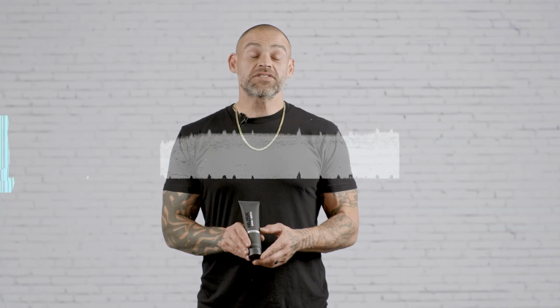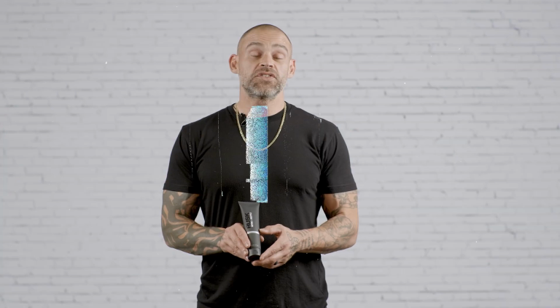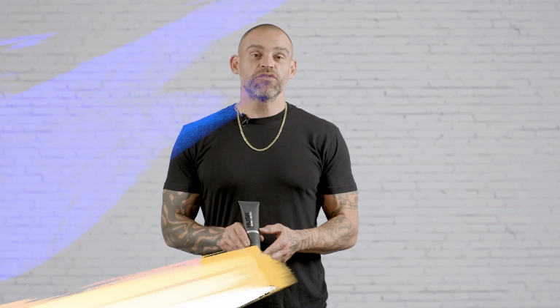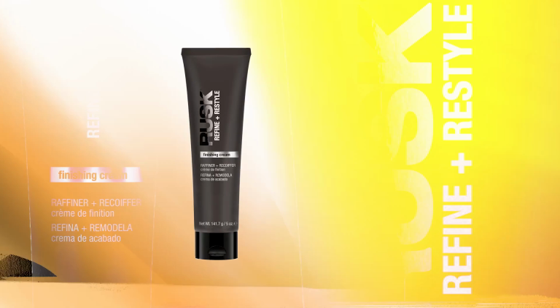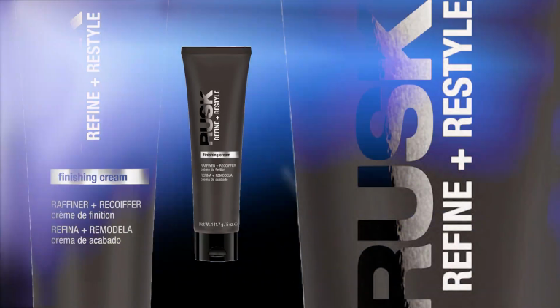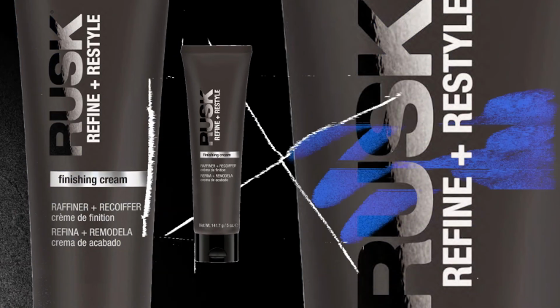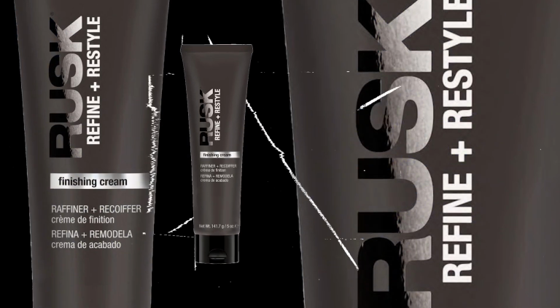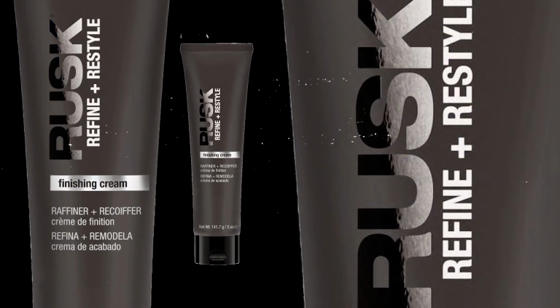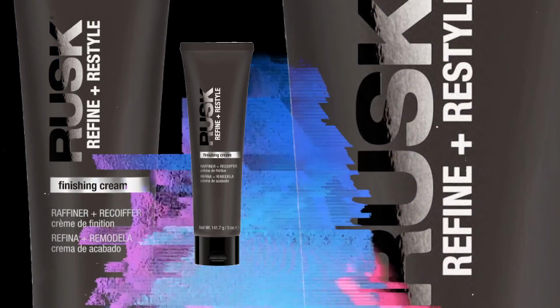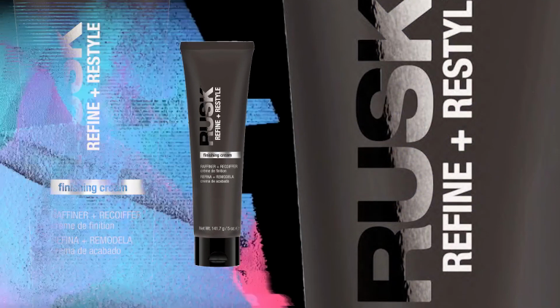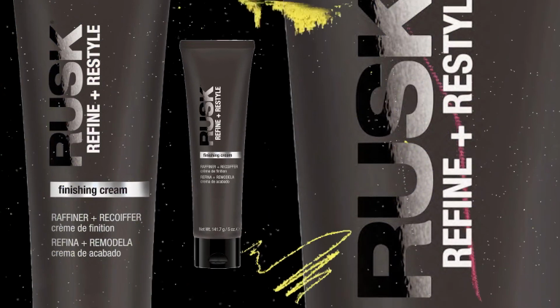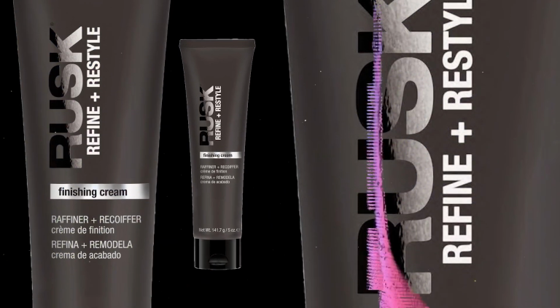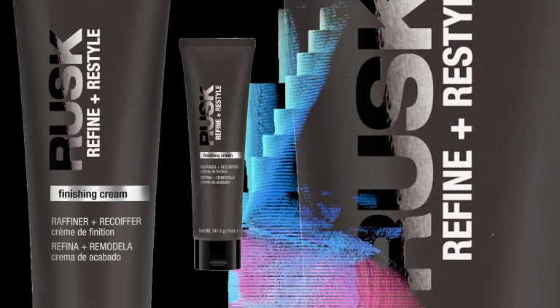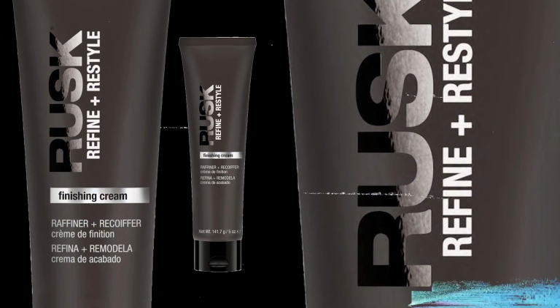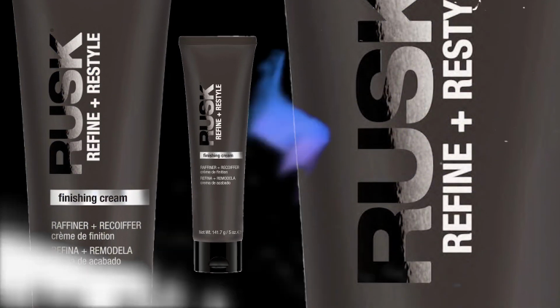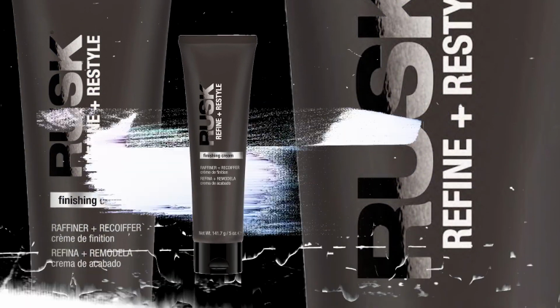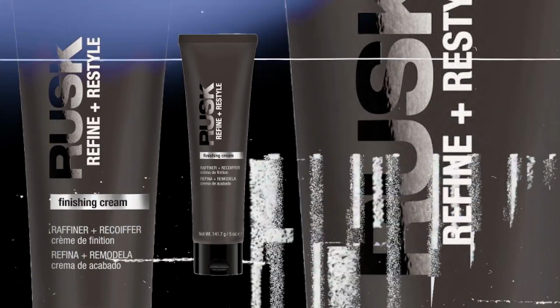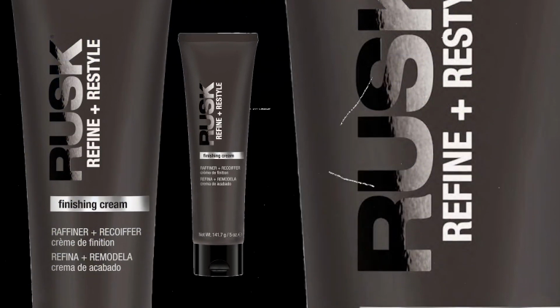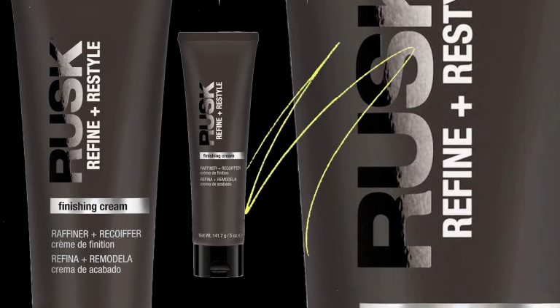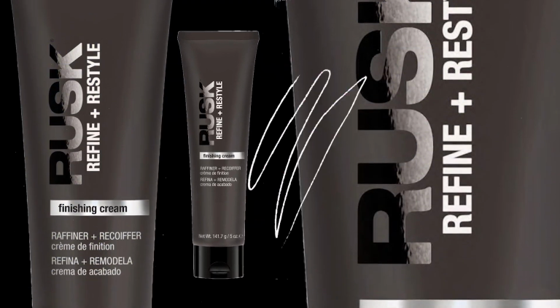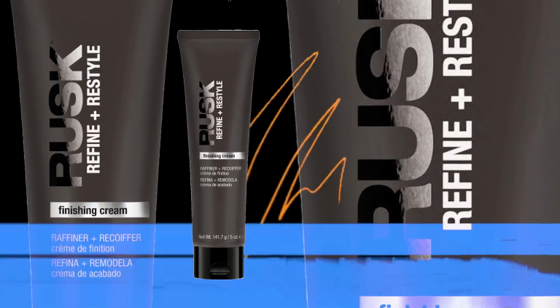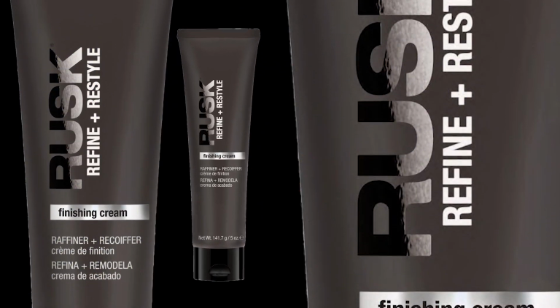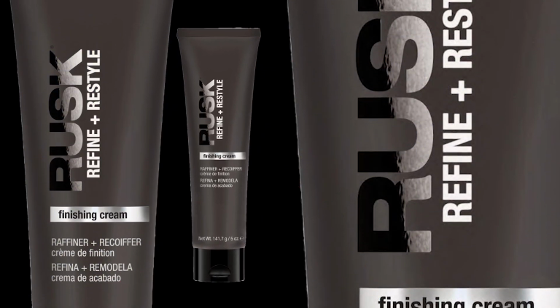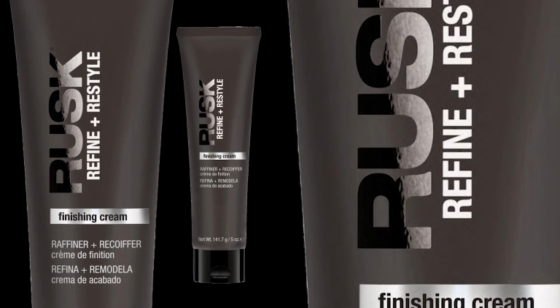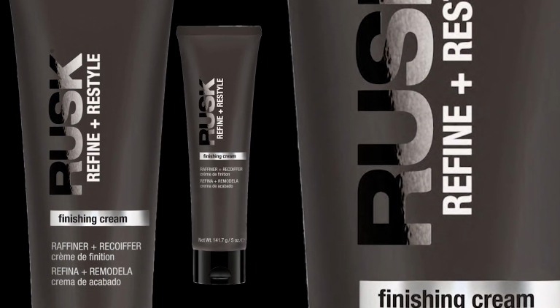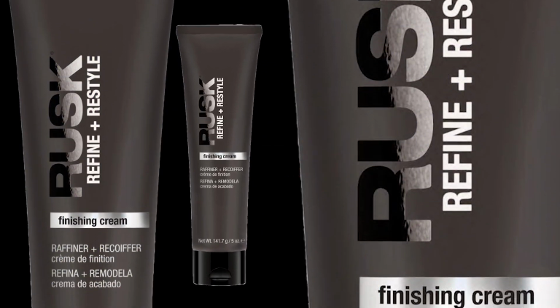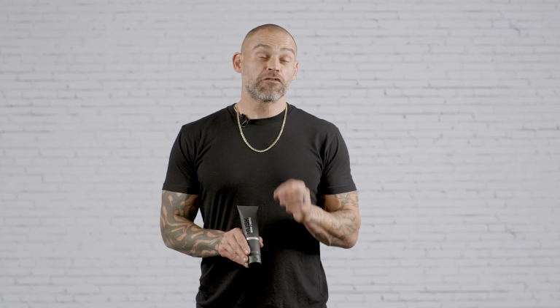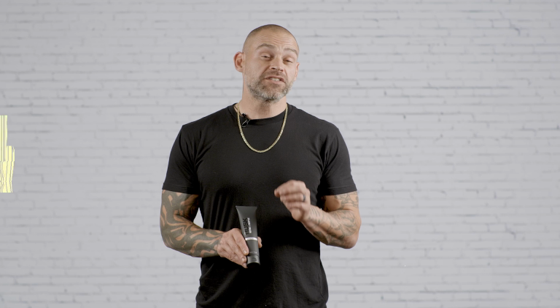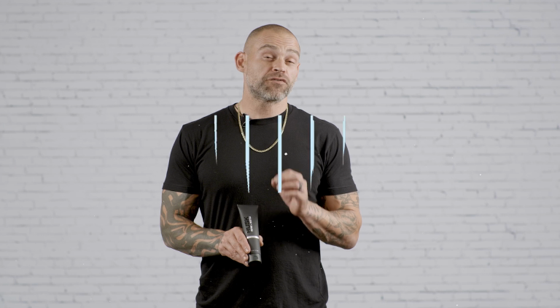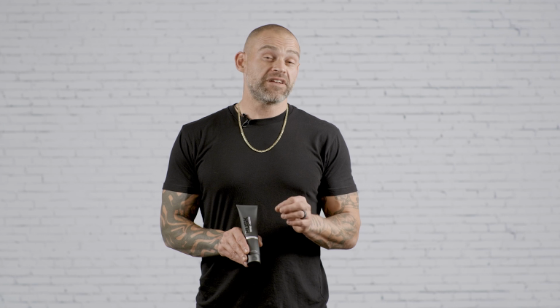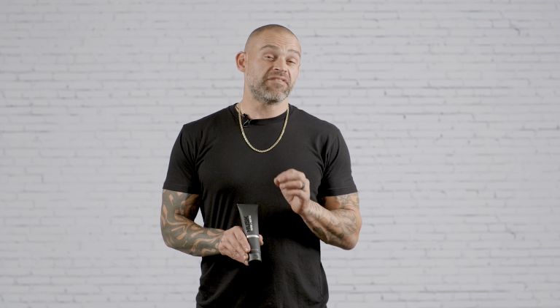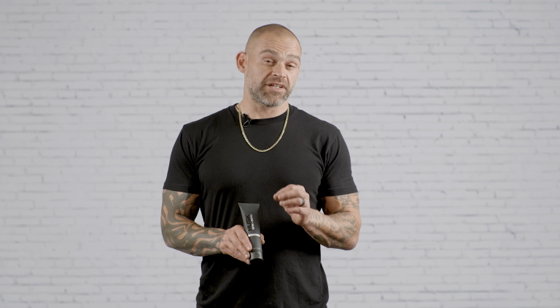Rusk's new finishing cream, Refine and Restyle, is a lightweight moisturizer for a frizz-free finish.